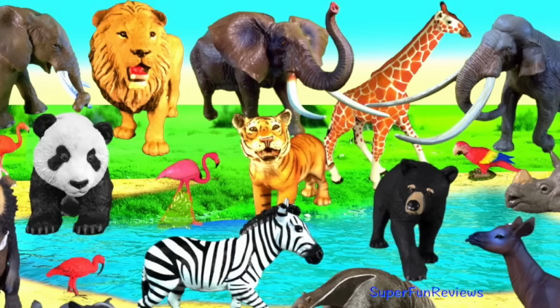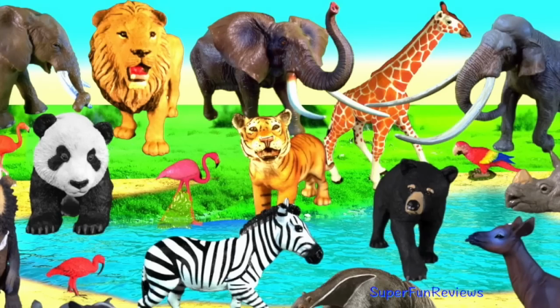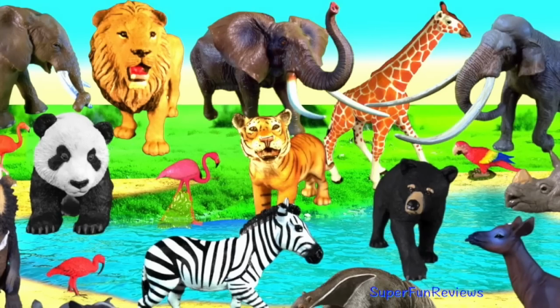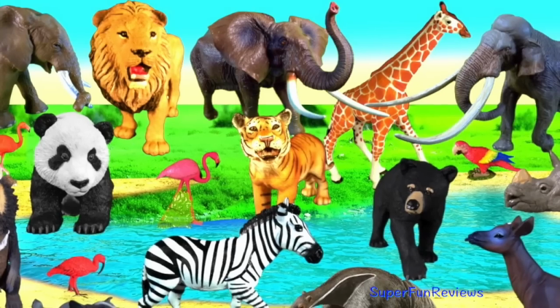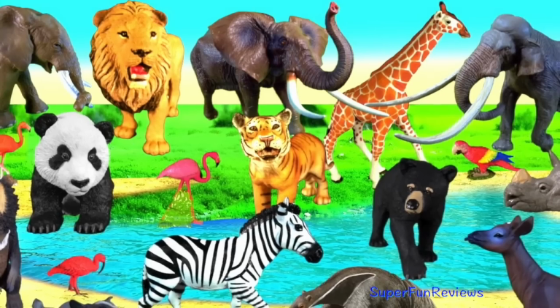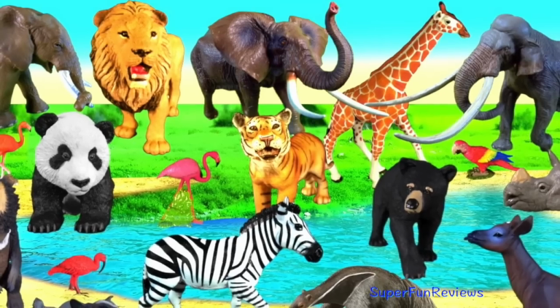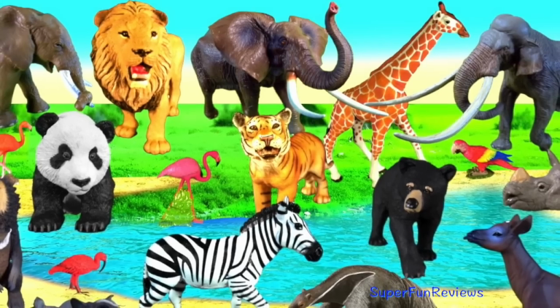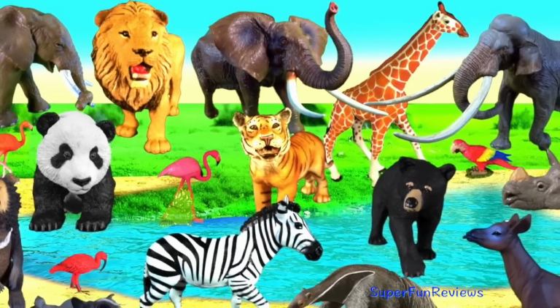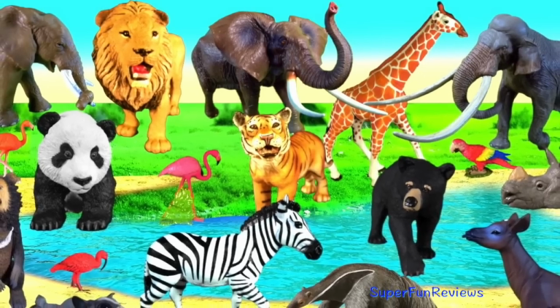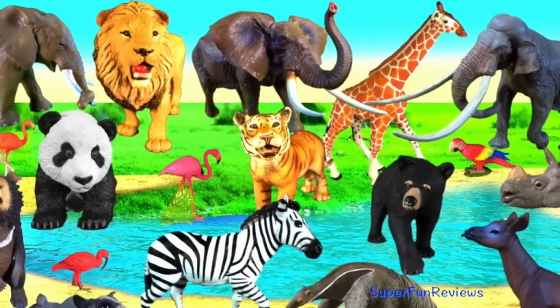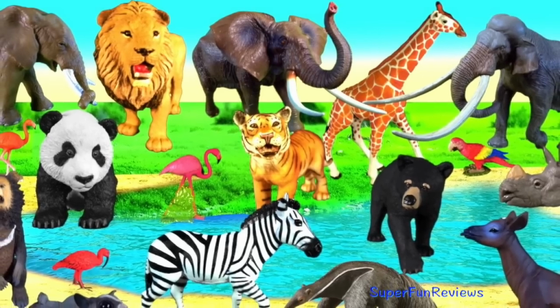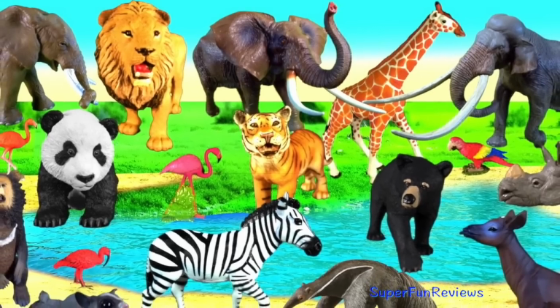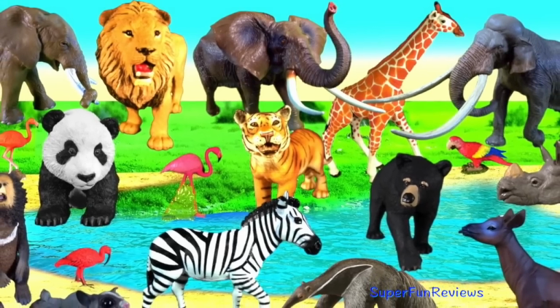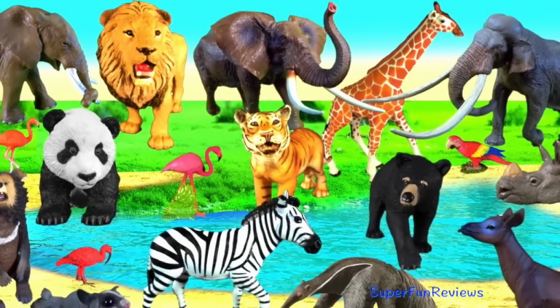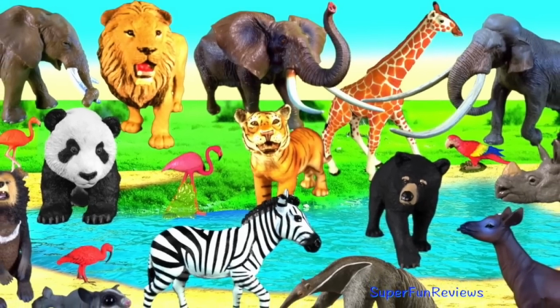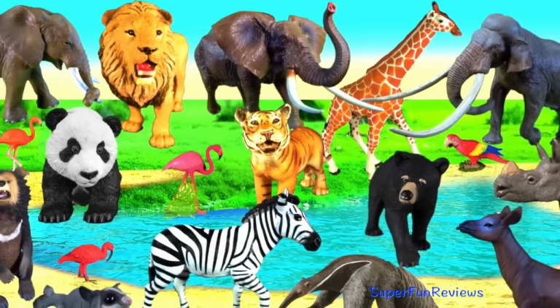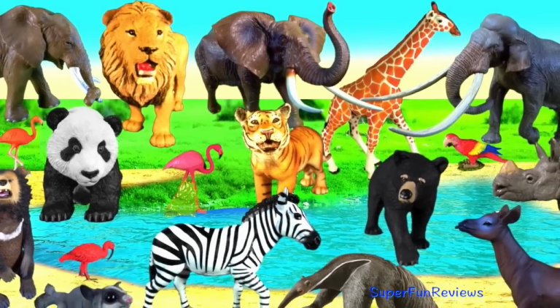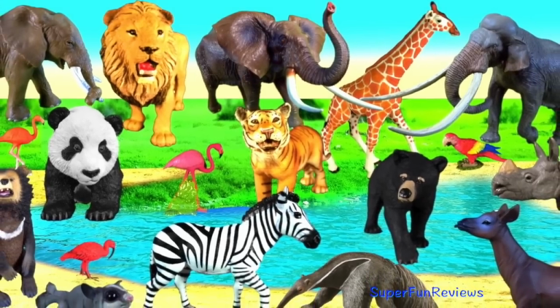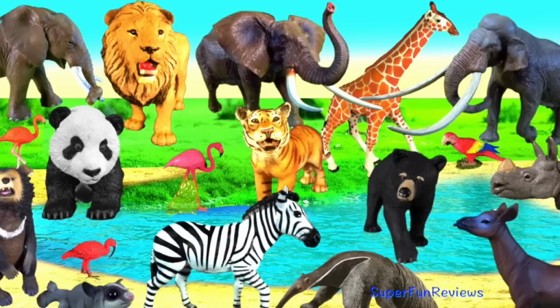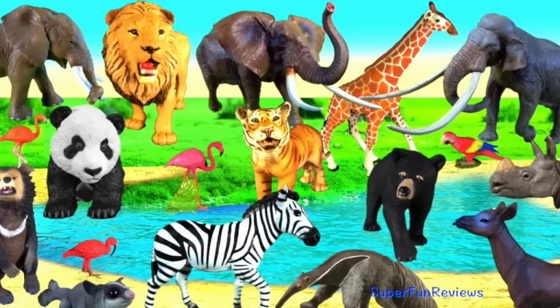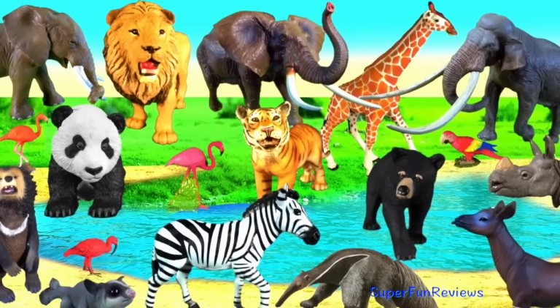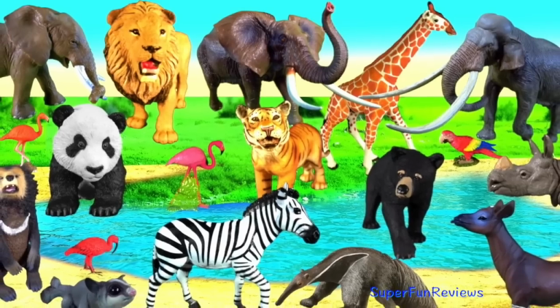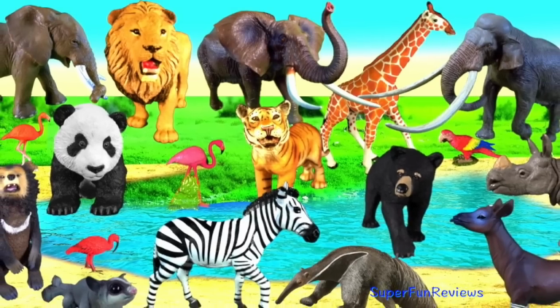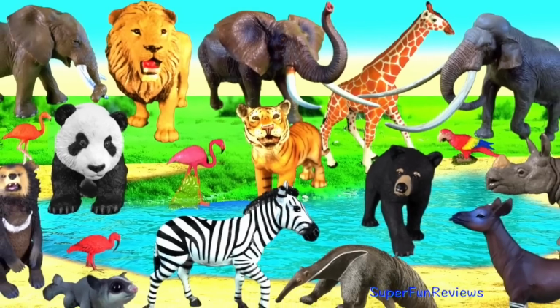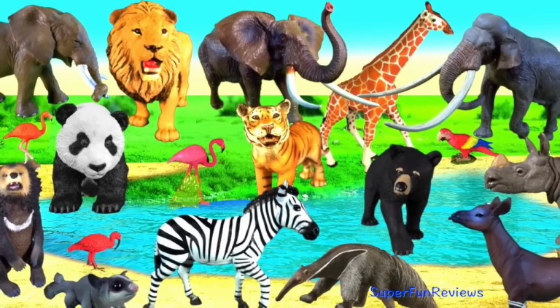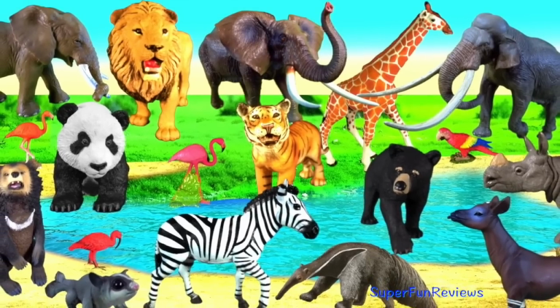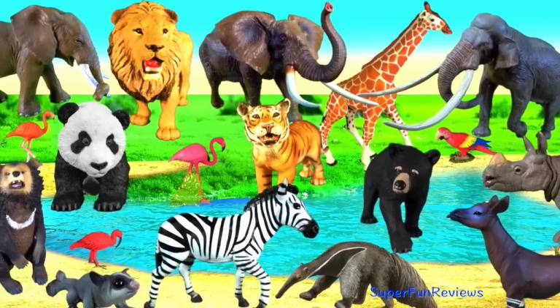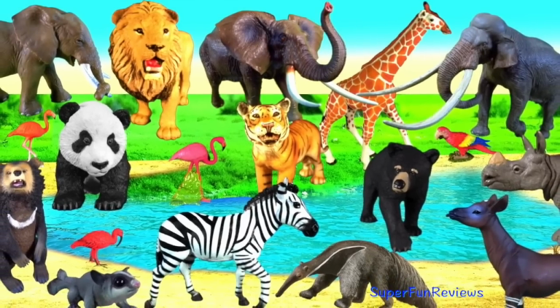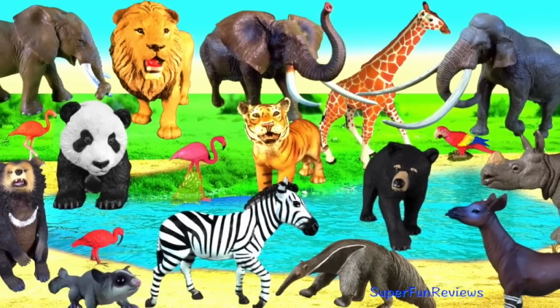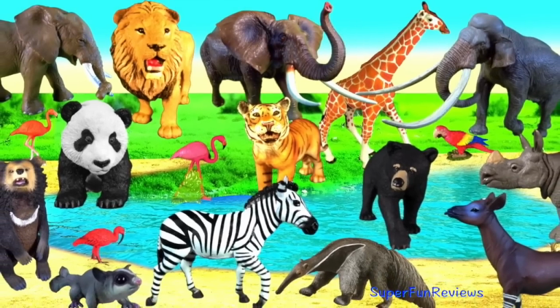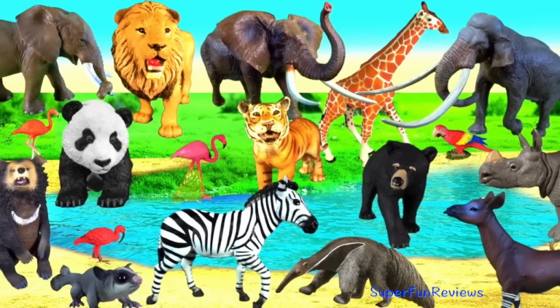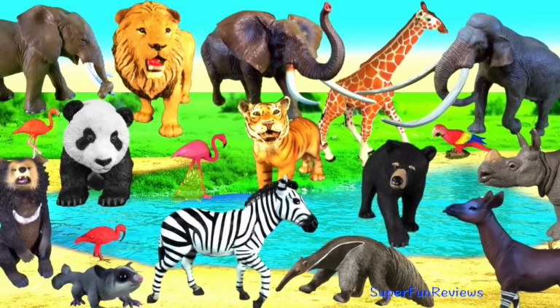Hey guys, it's Kerry. I've got a great selection of animals today.